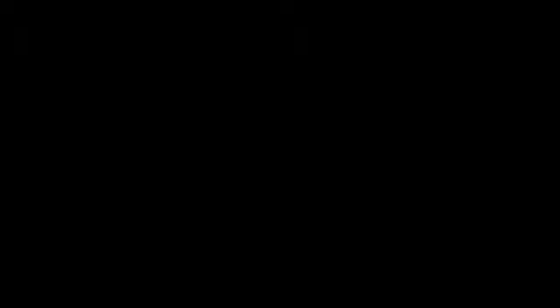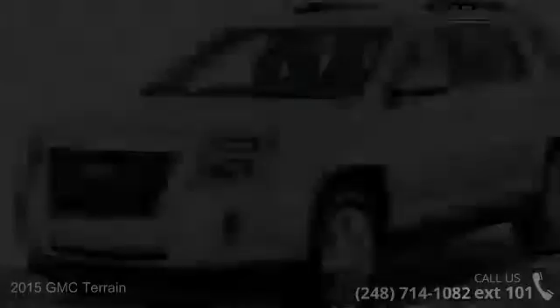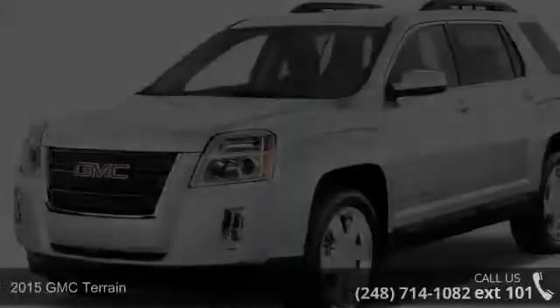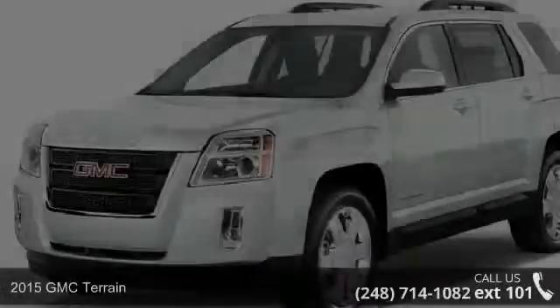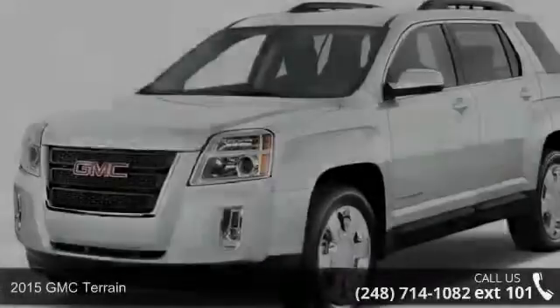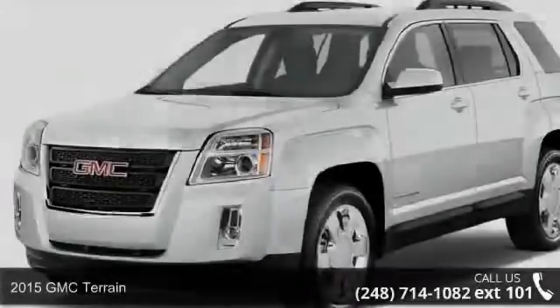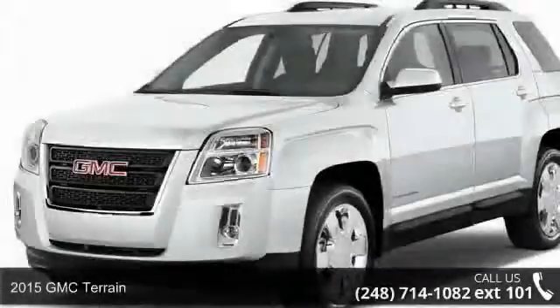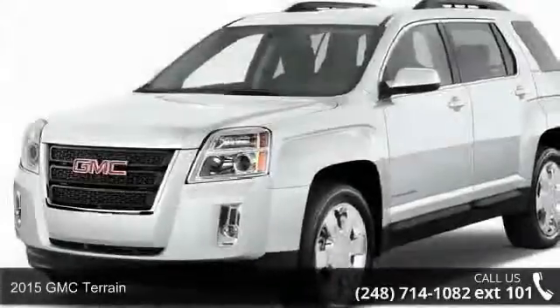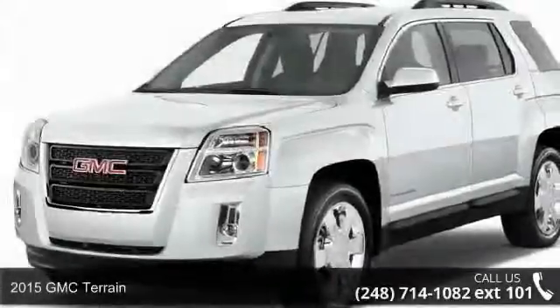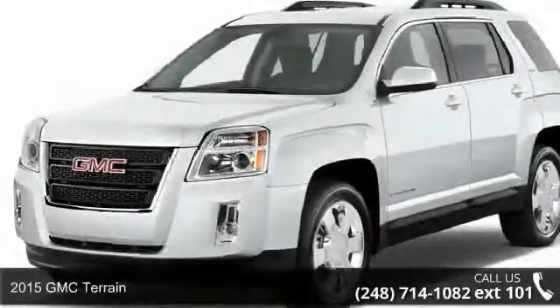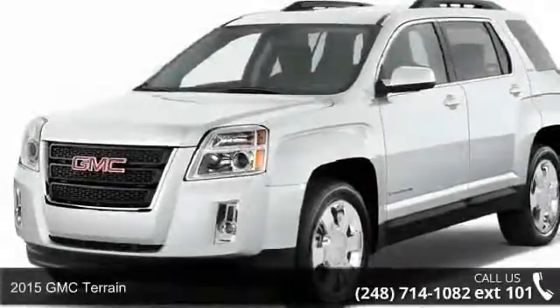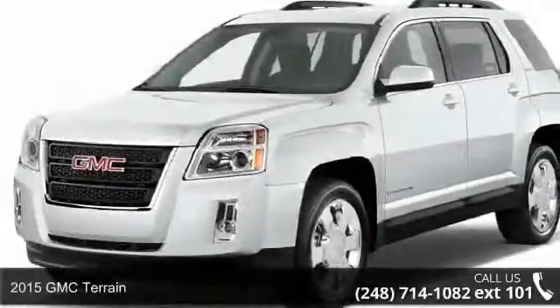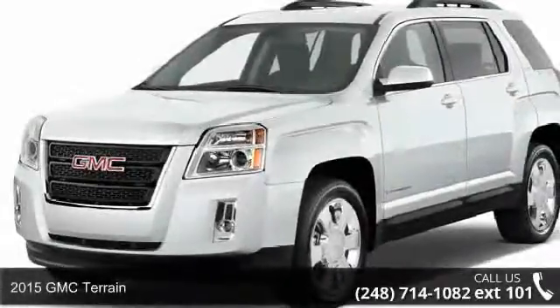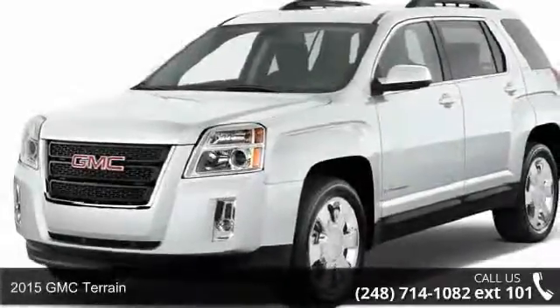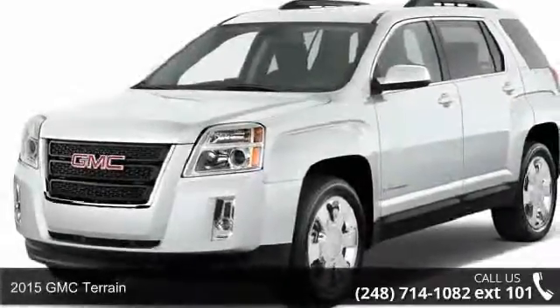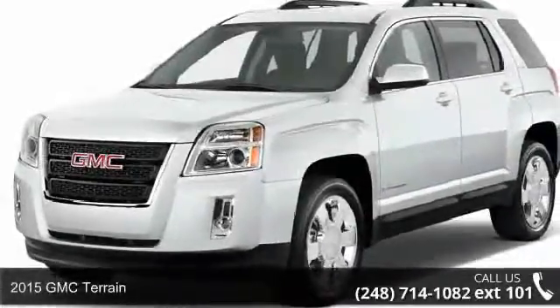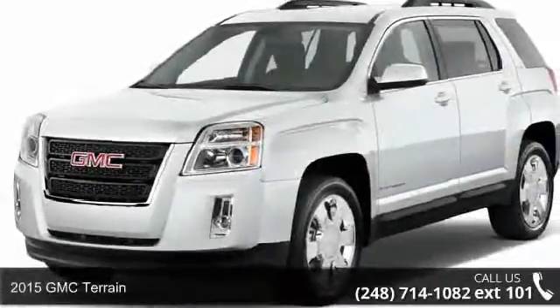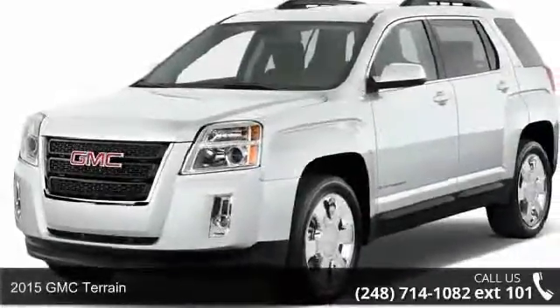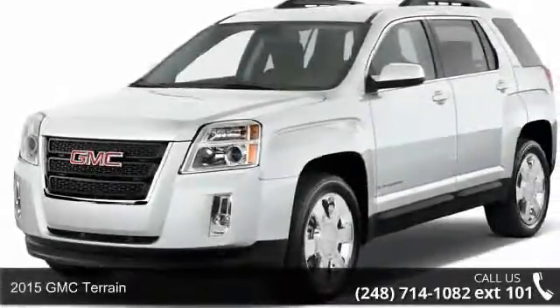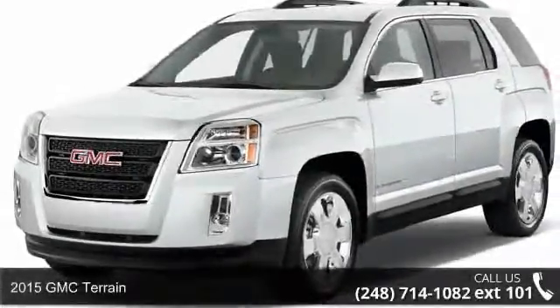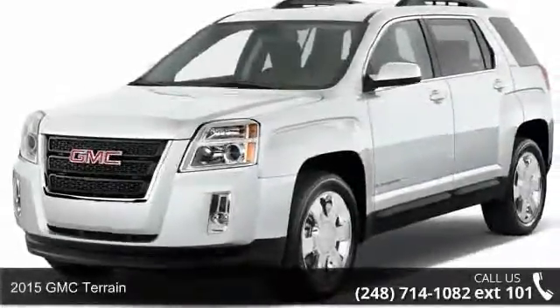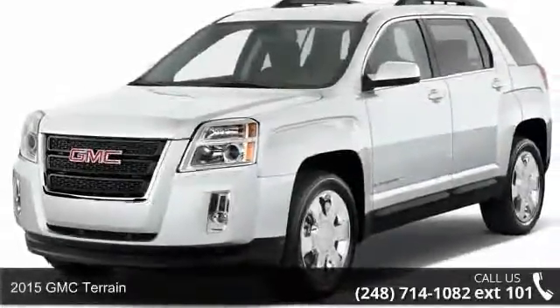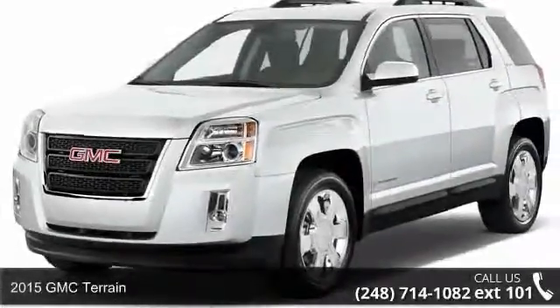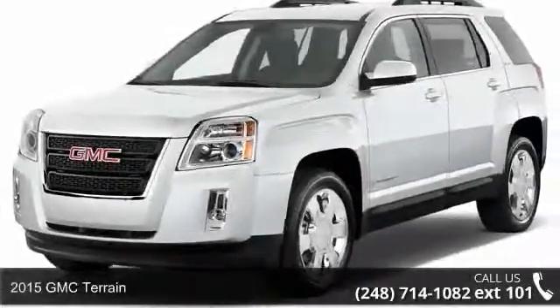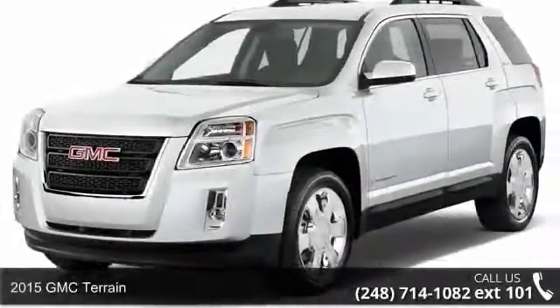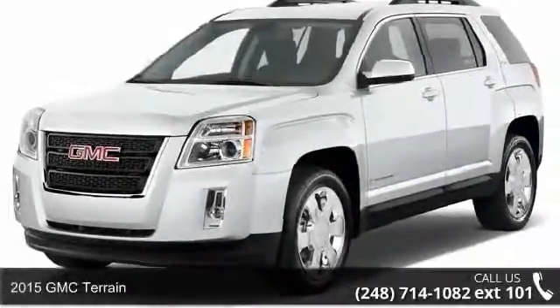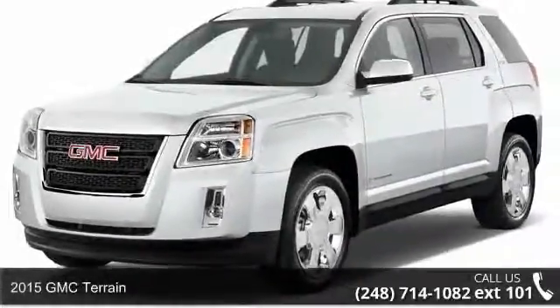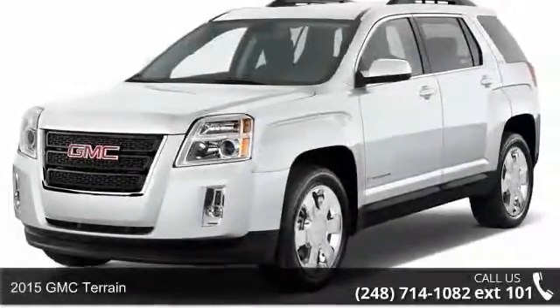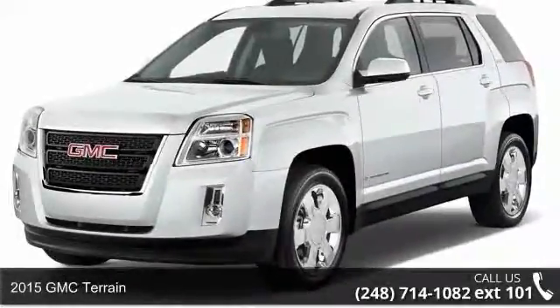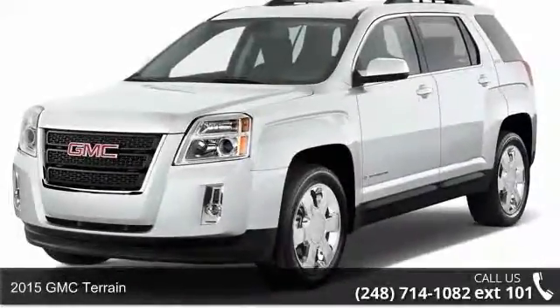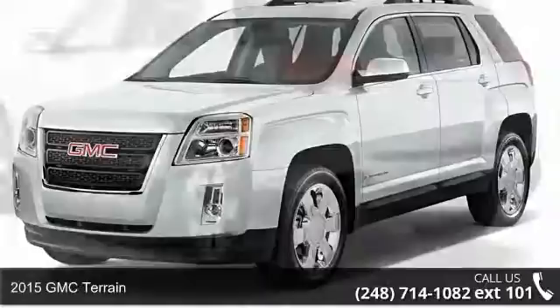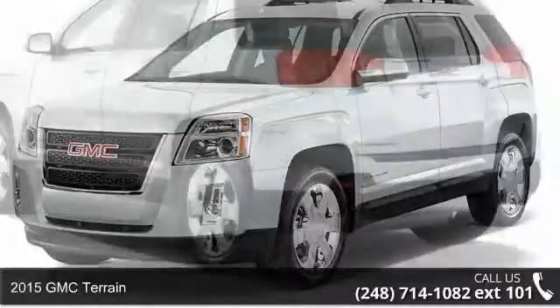Presenting the 2015 GMC Terrain. This may be the set of wheels you've been looking for.